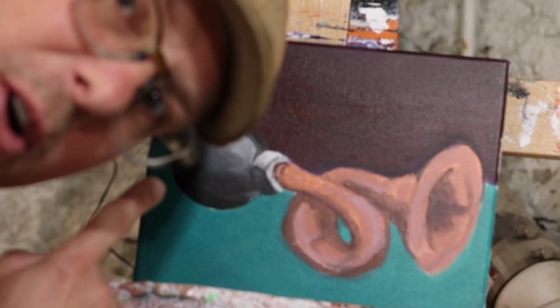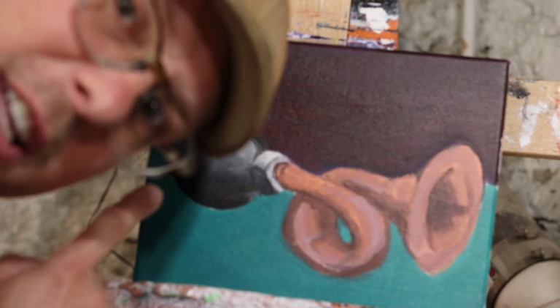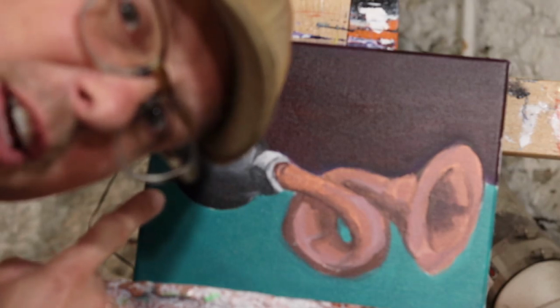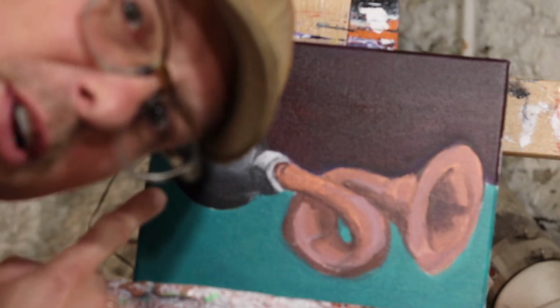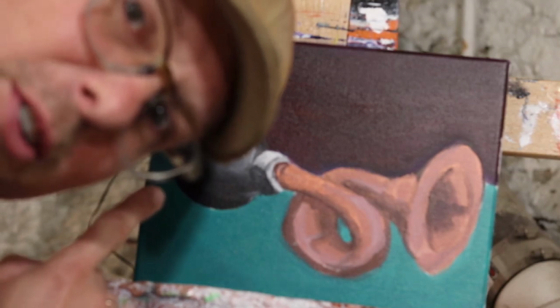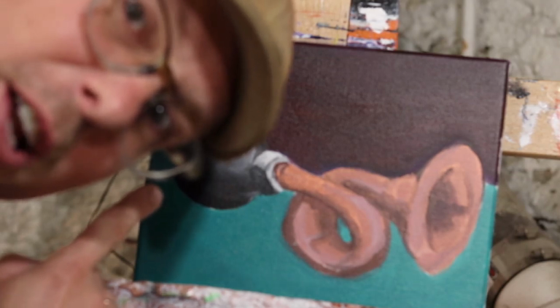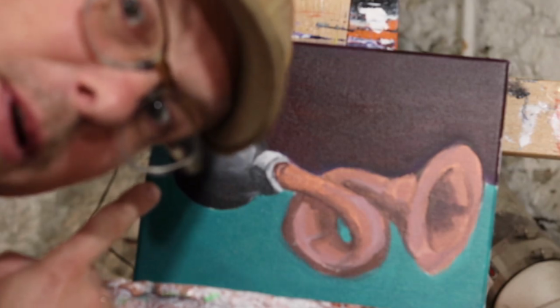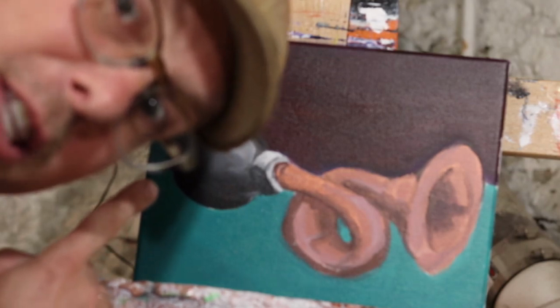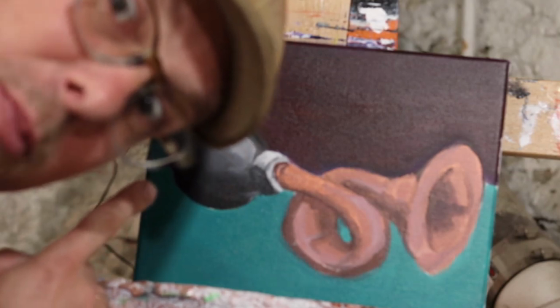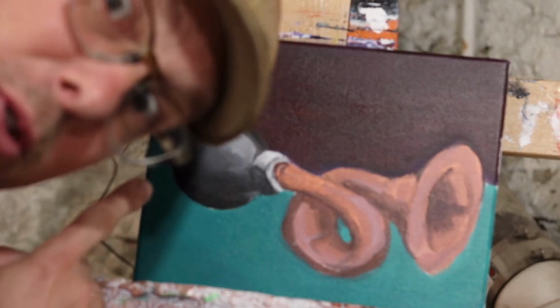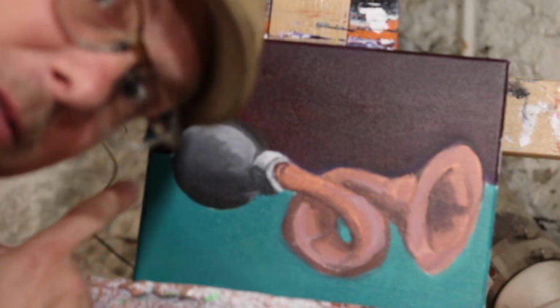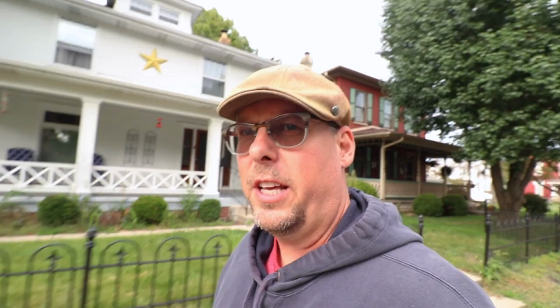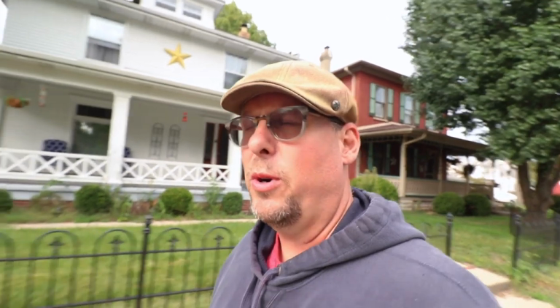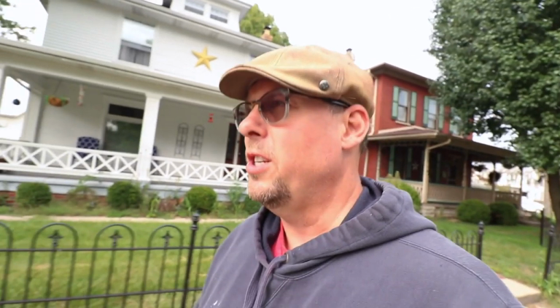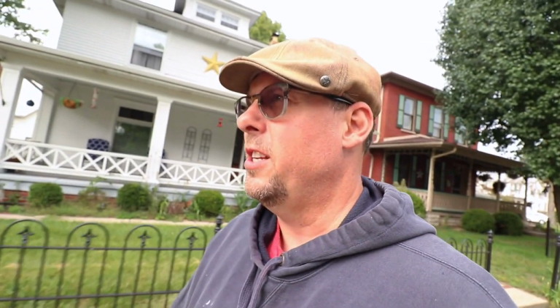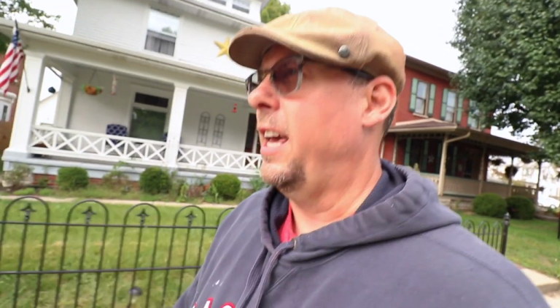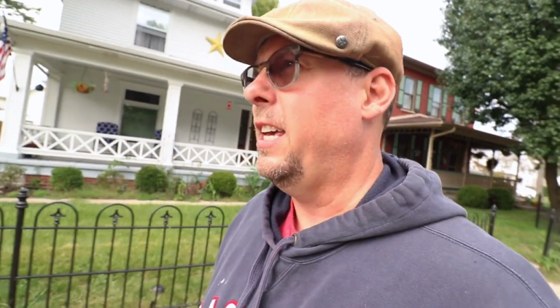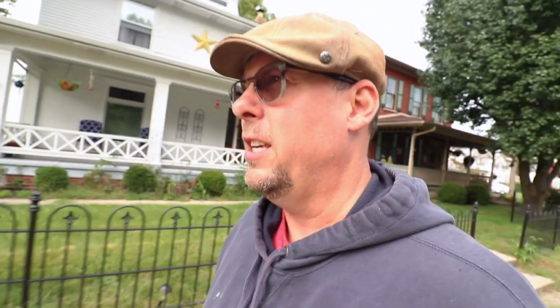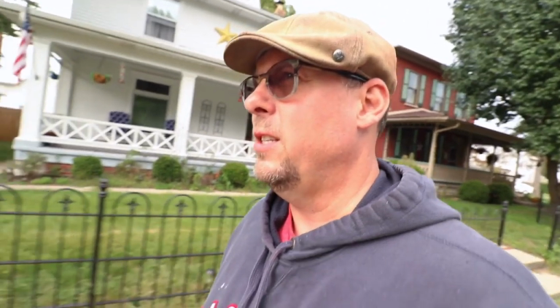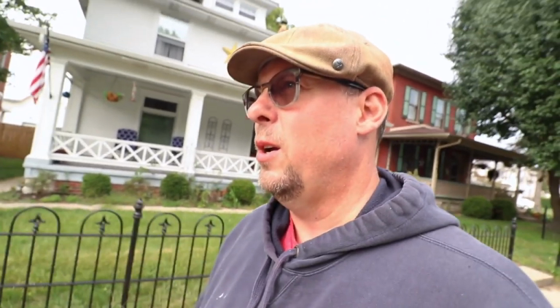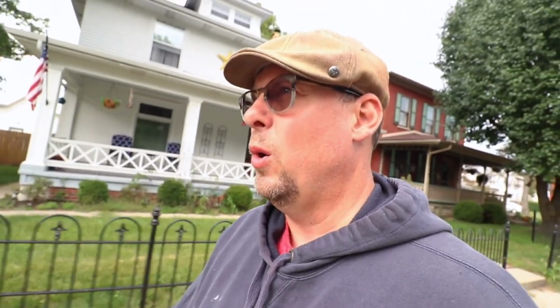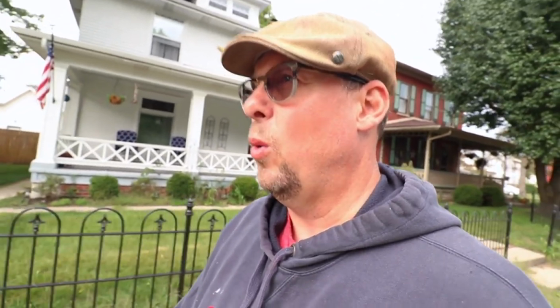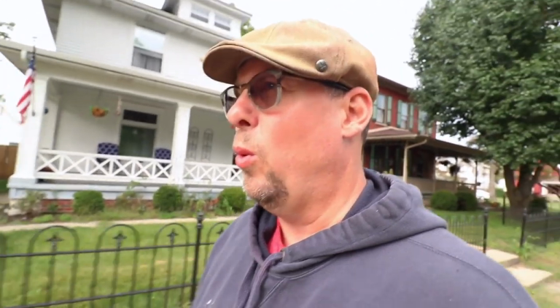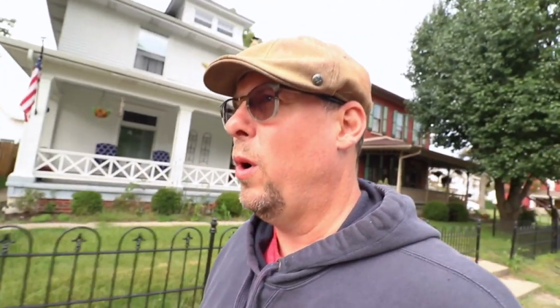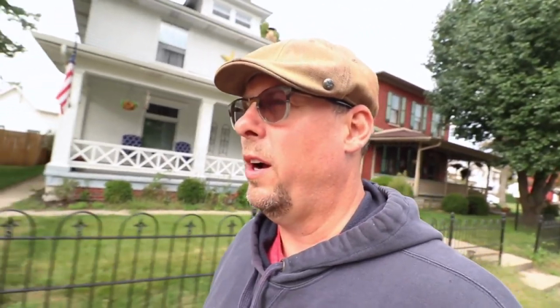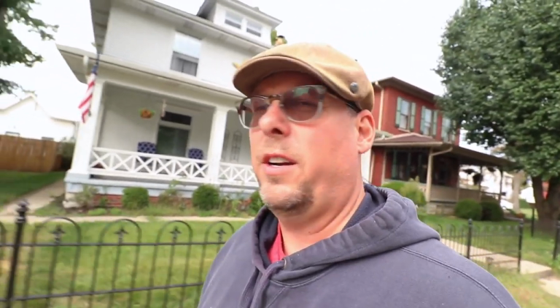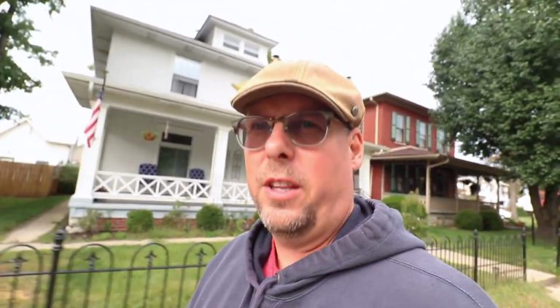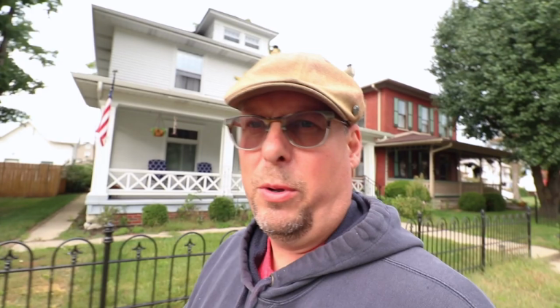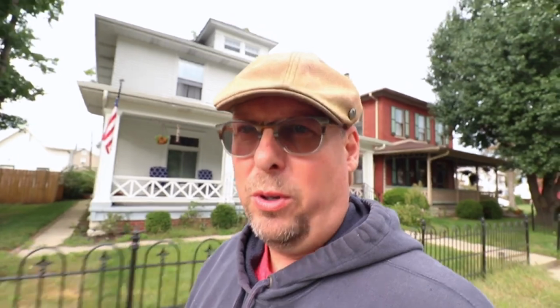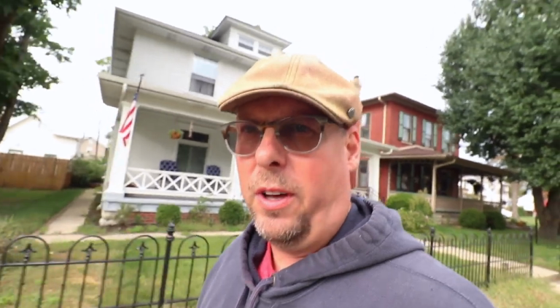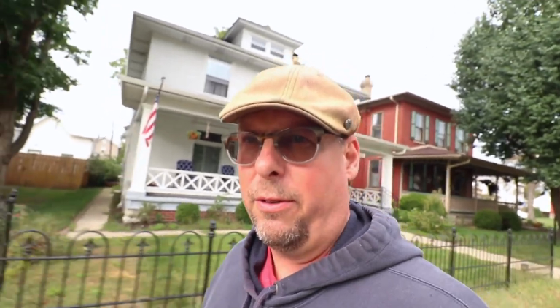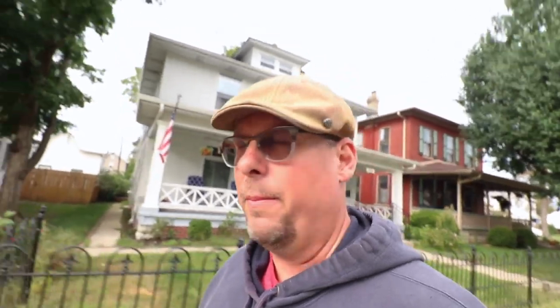All right, today we're going to learn how to paint this bugle. Today's question is: where did the bugle come from?